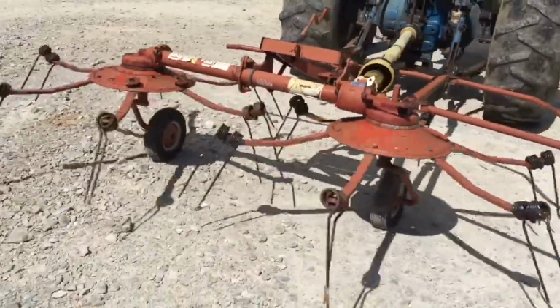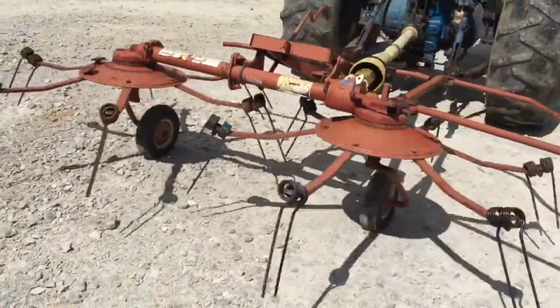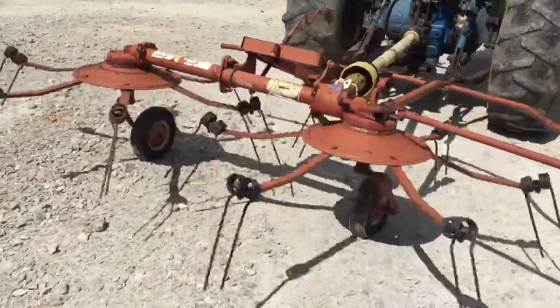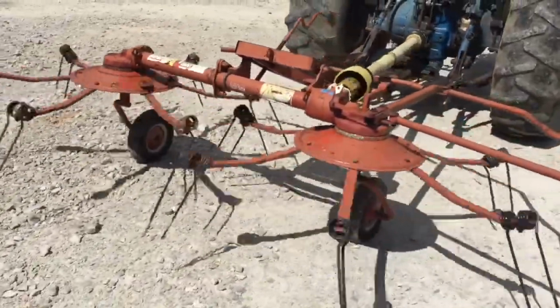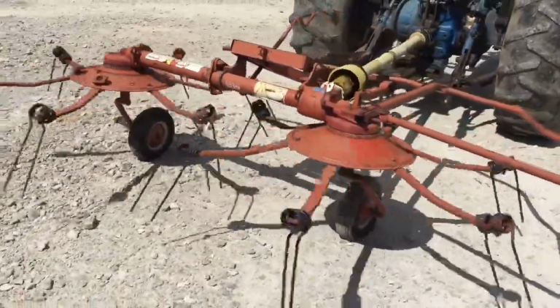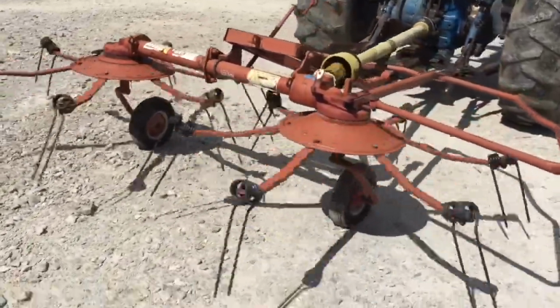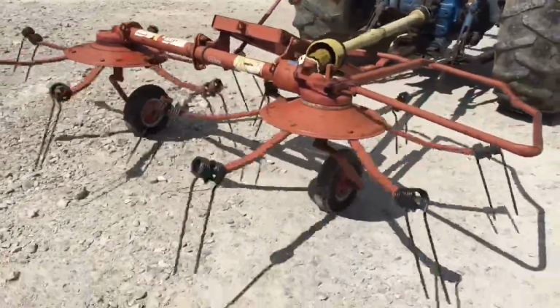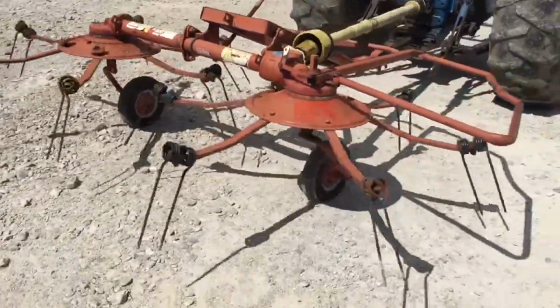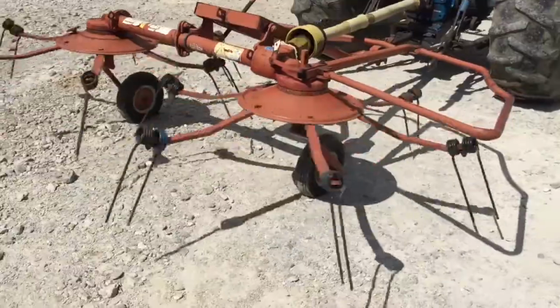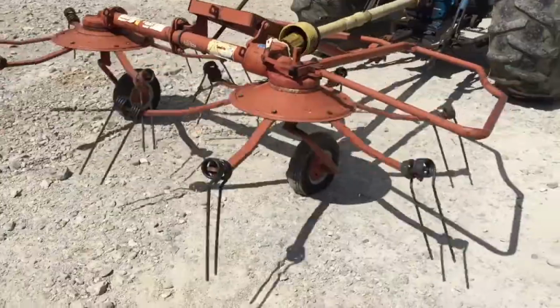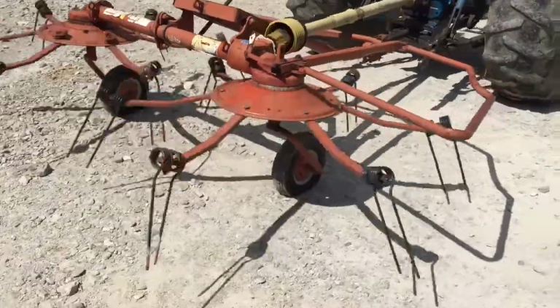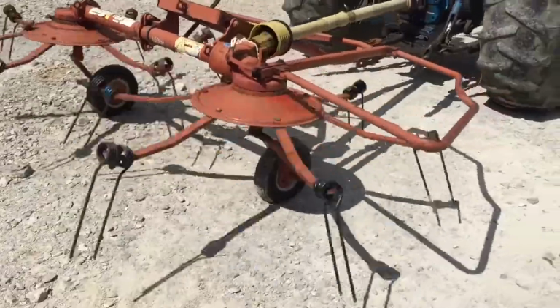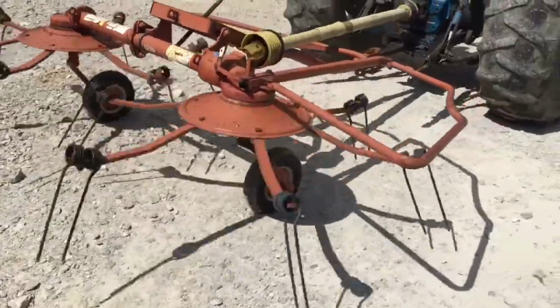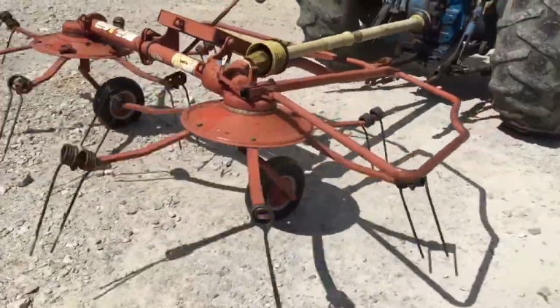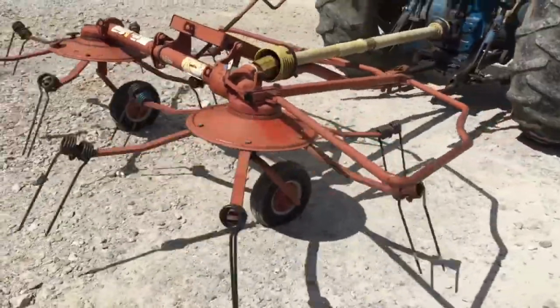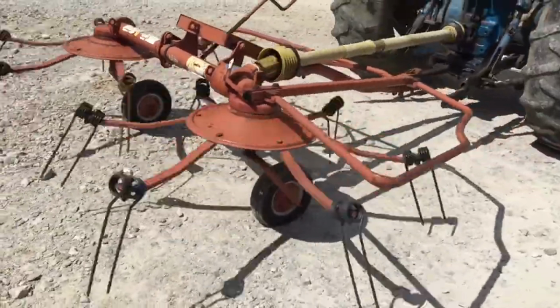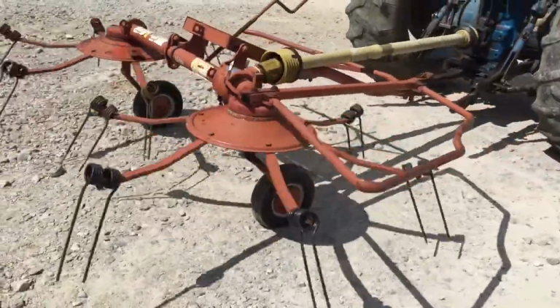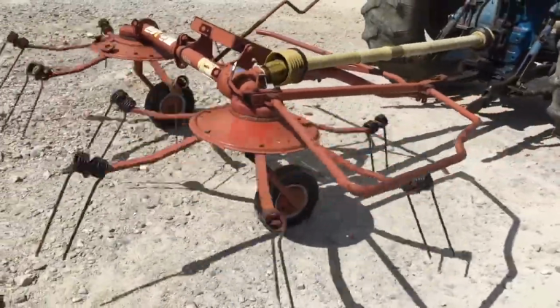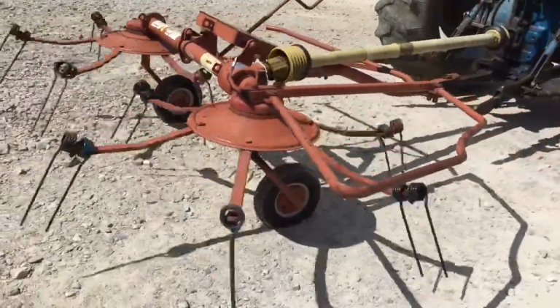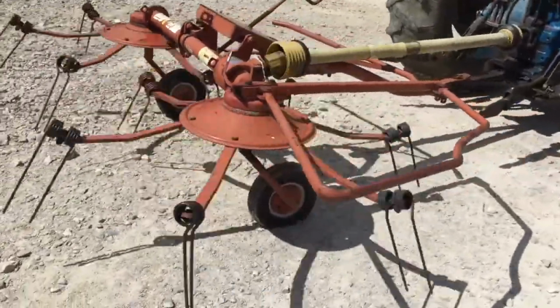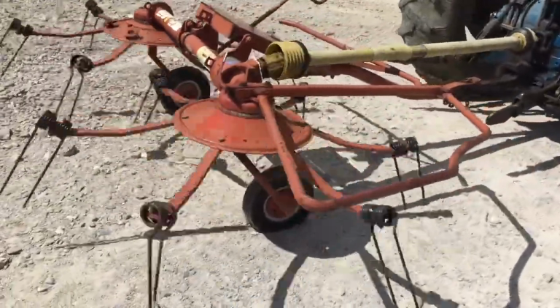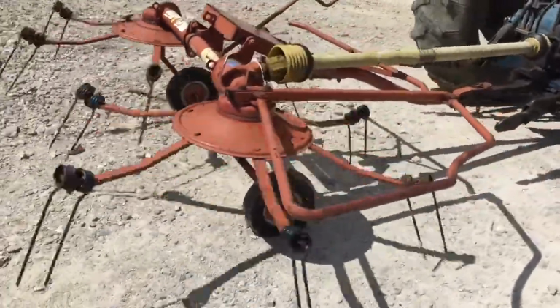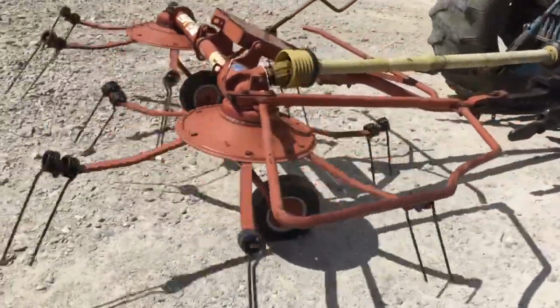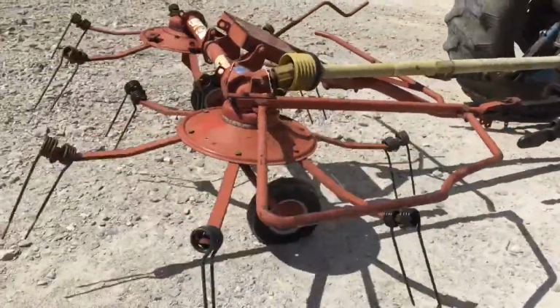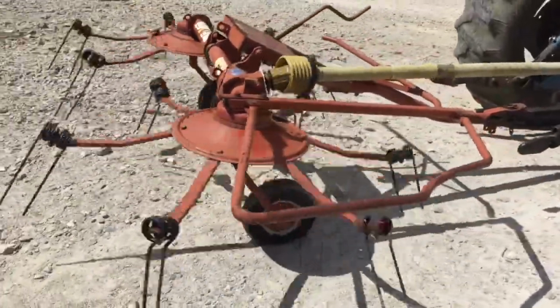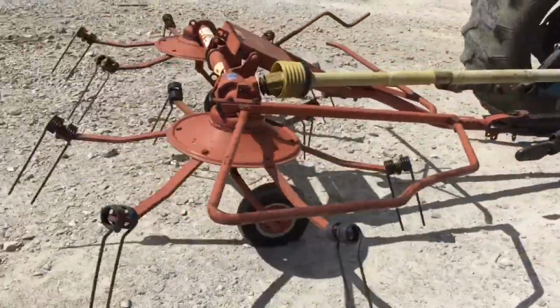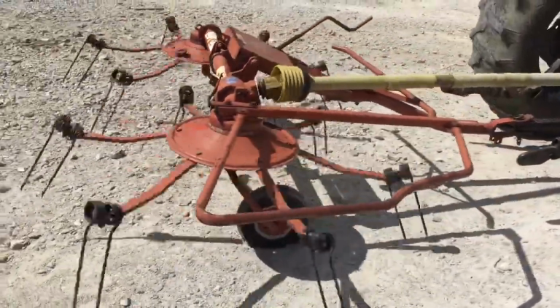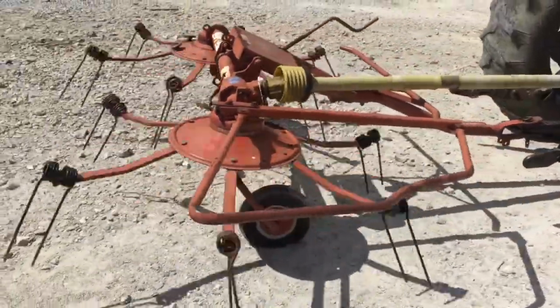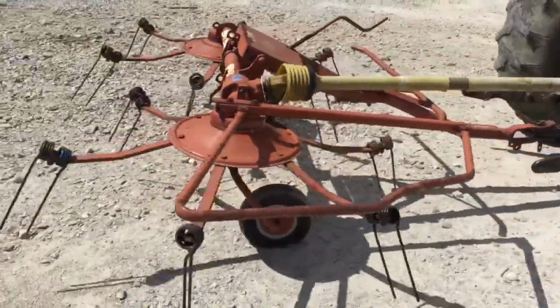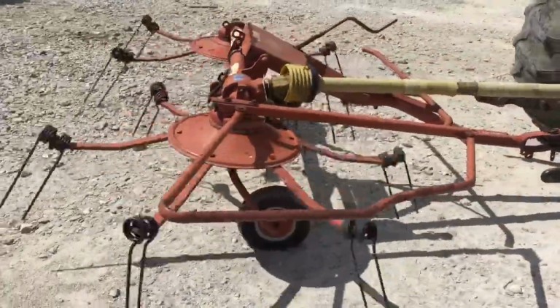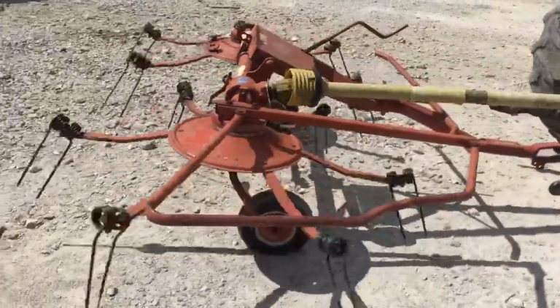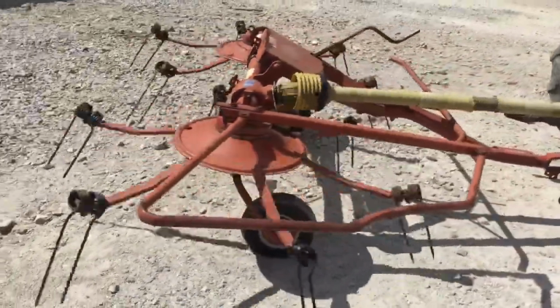Running great, sounds good — you can't hear it over the tractor. We're going to have it for sale right here, so give one of us a call.